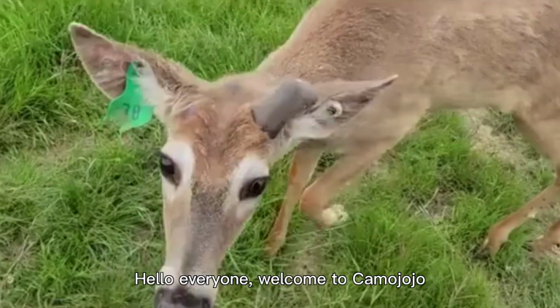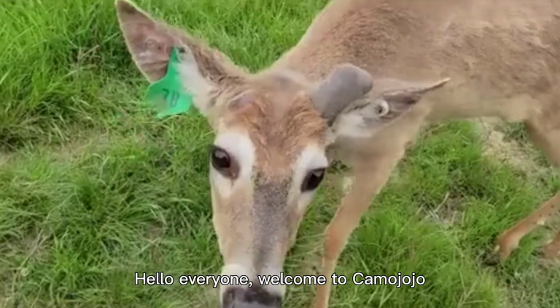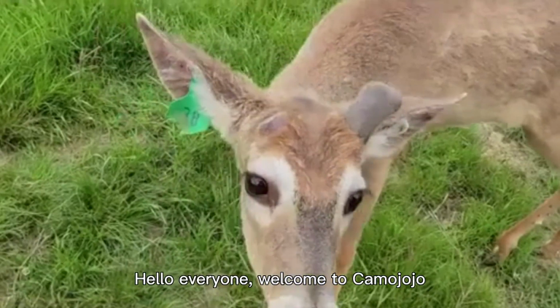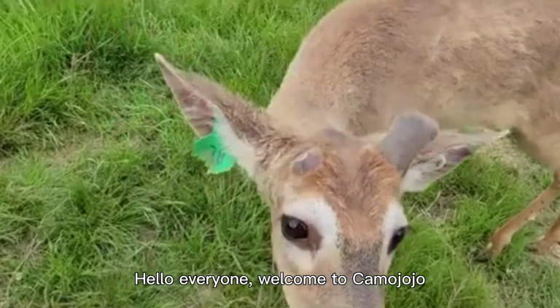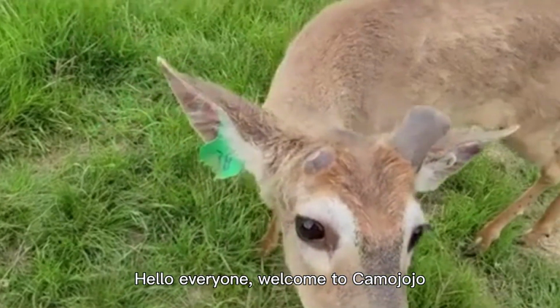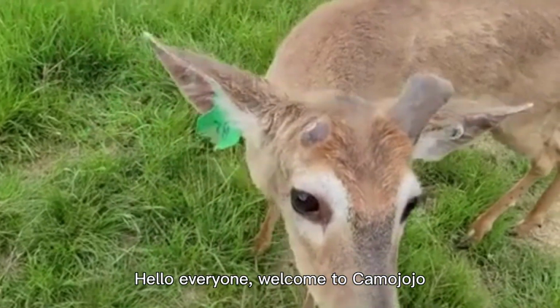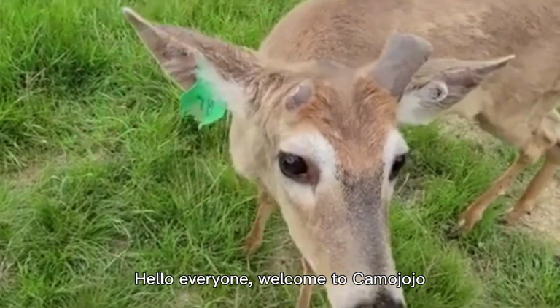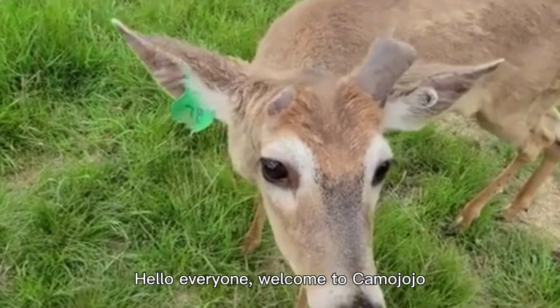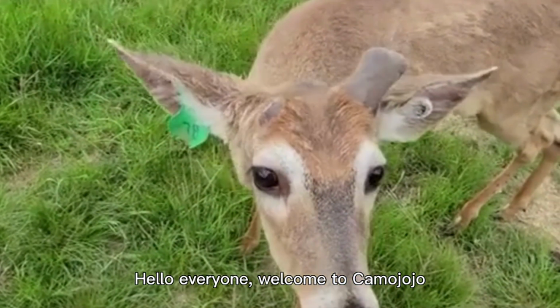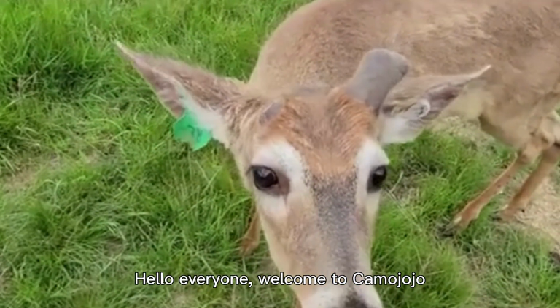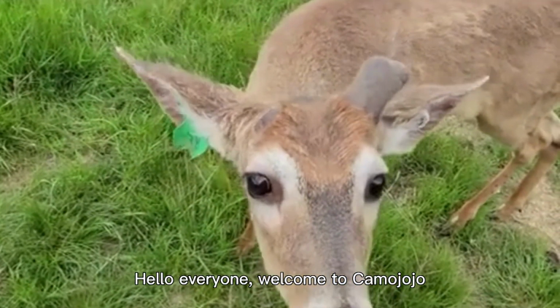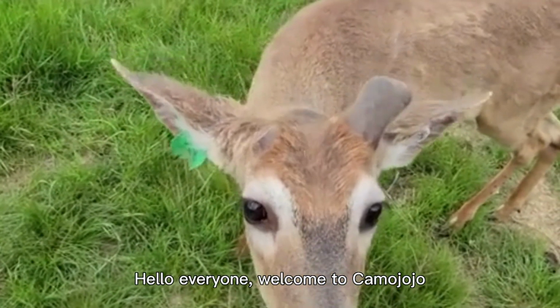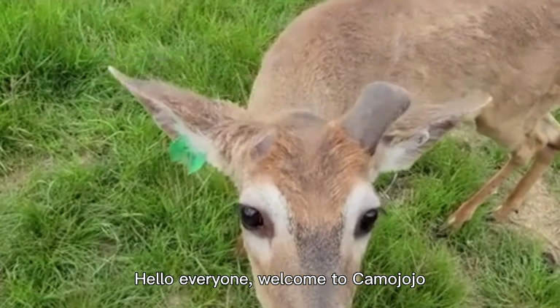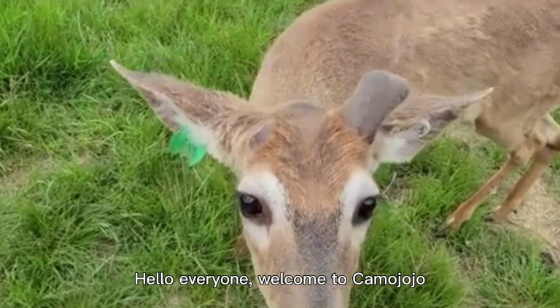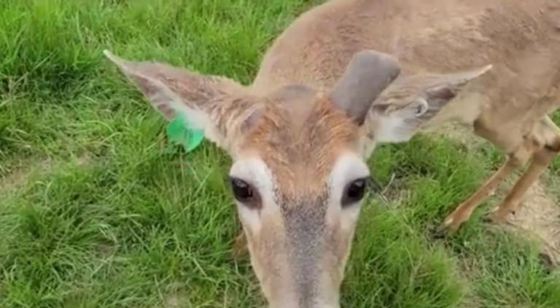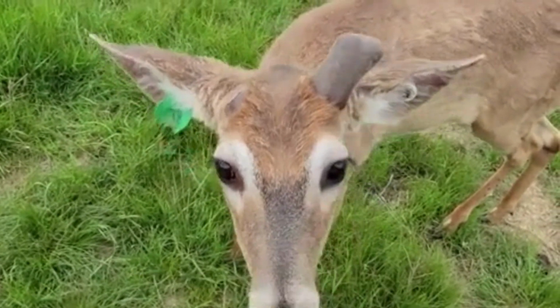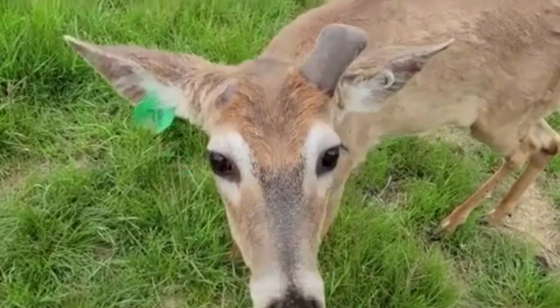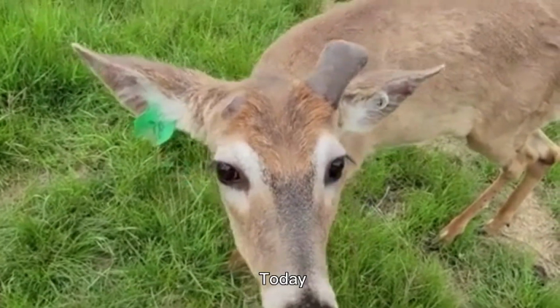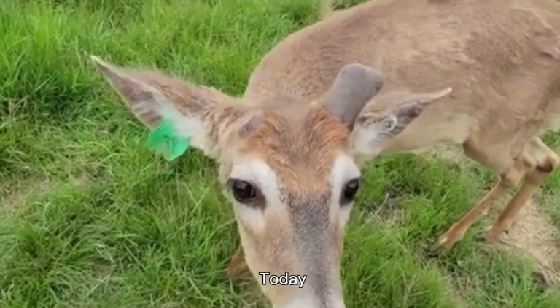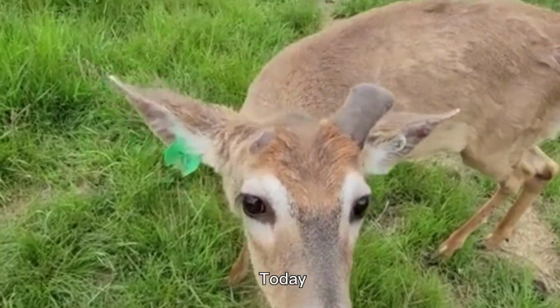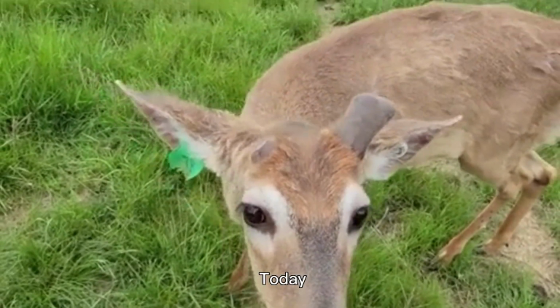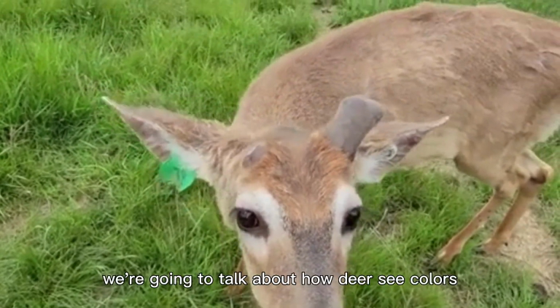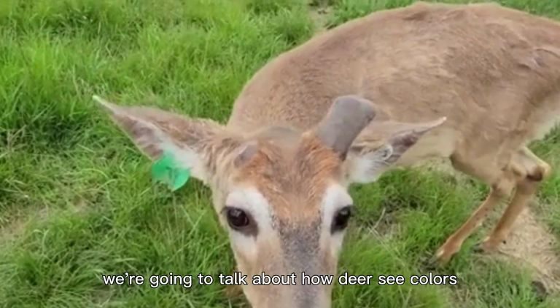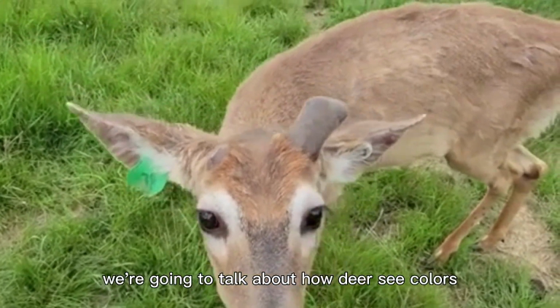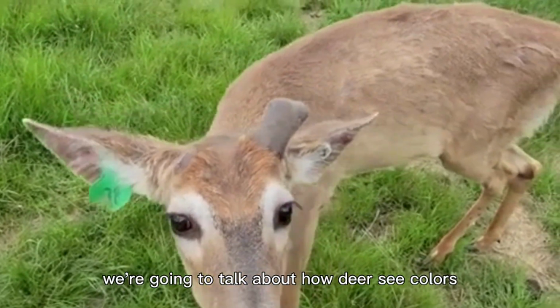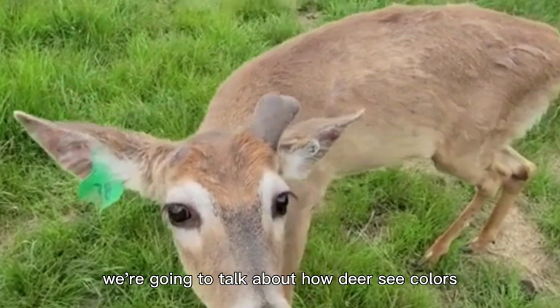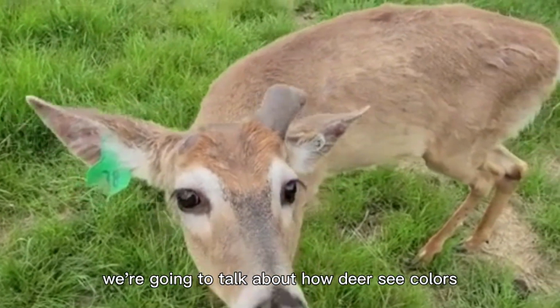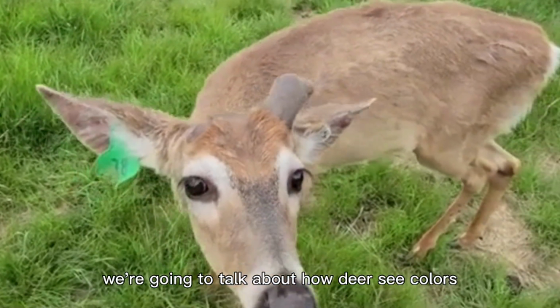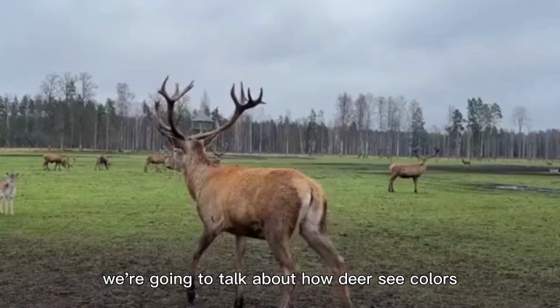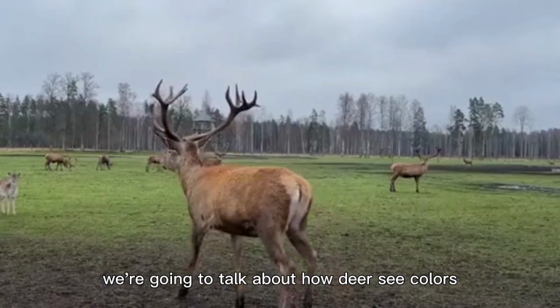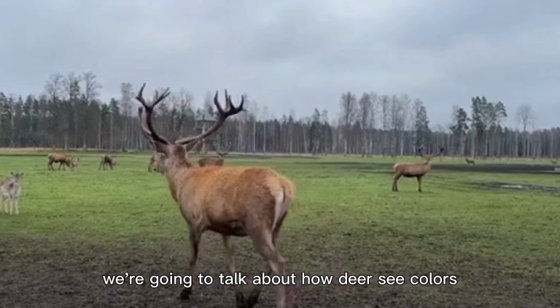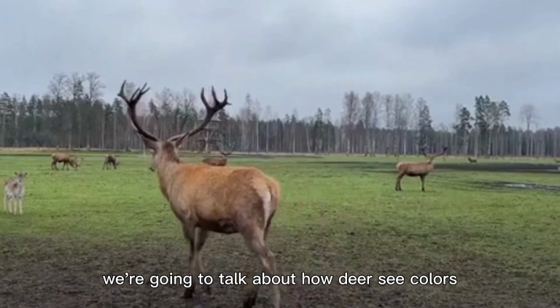Hello everyone, welcome to Kama Jojo. Today, we're going to talk about how deer see colors.